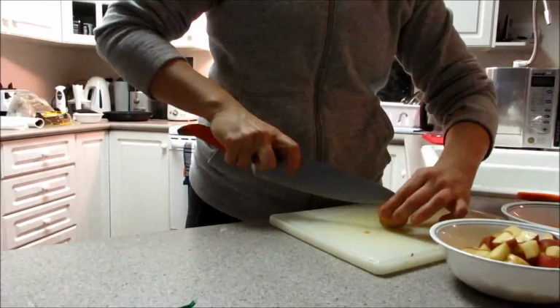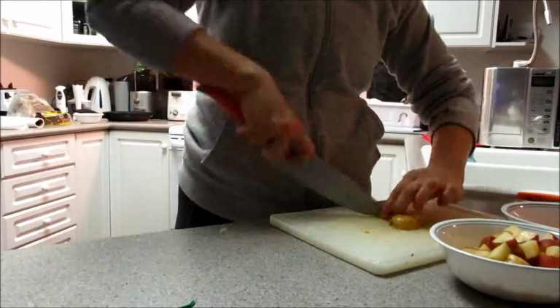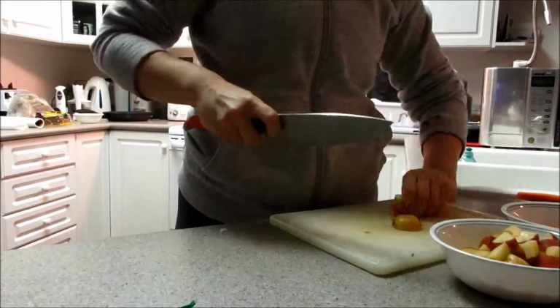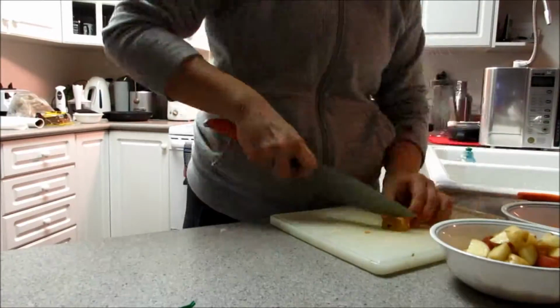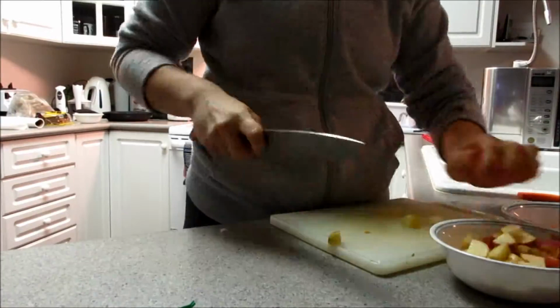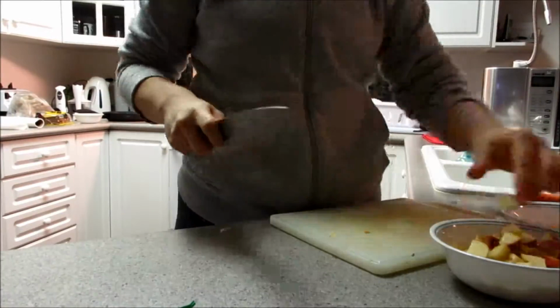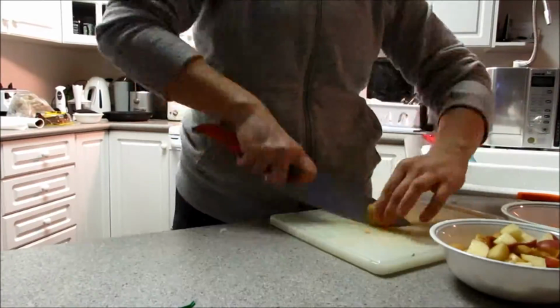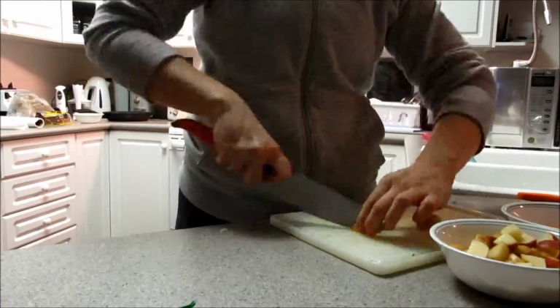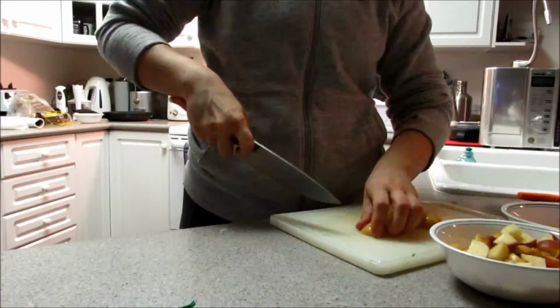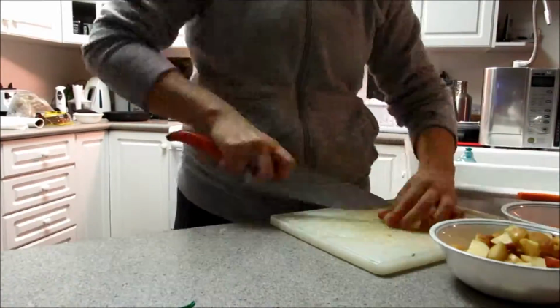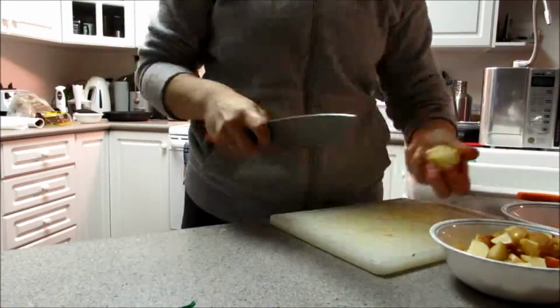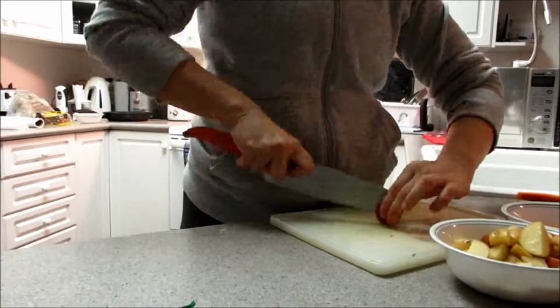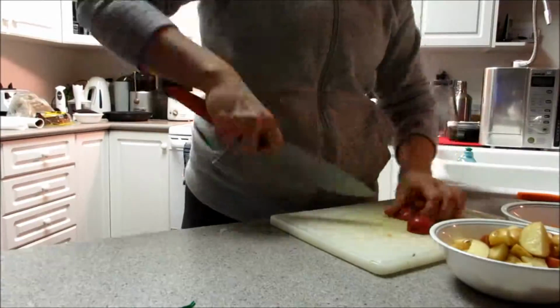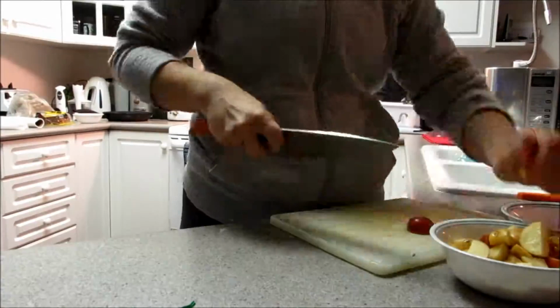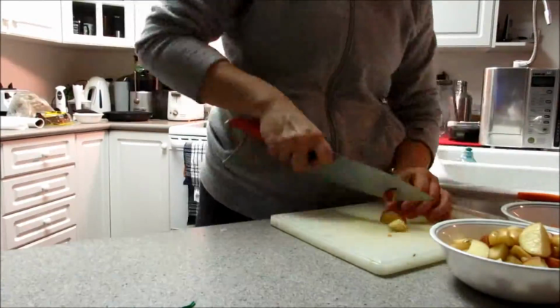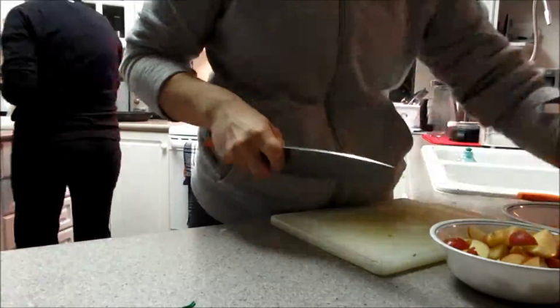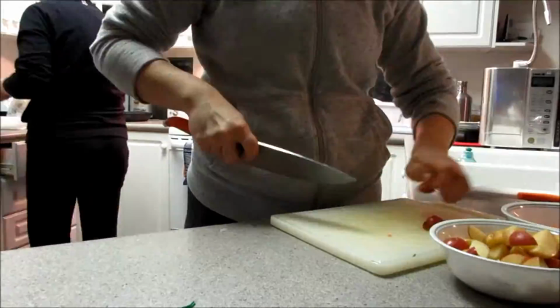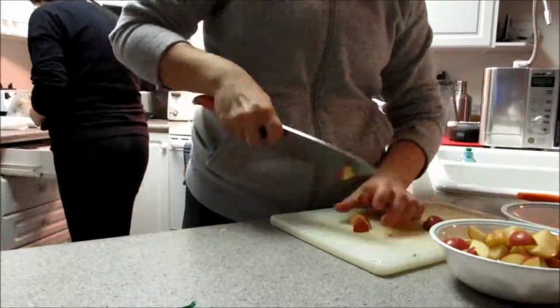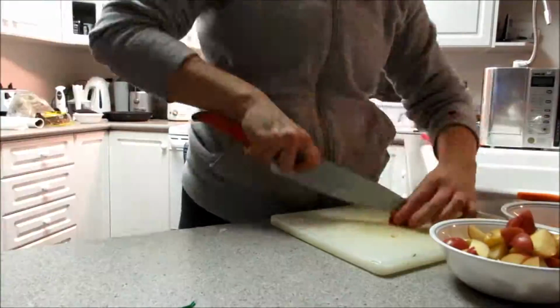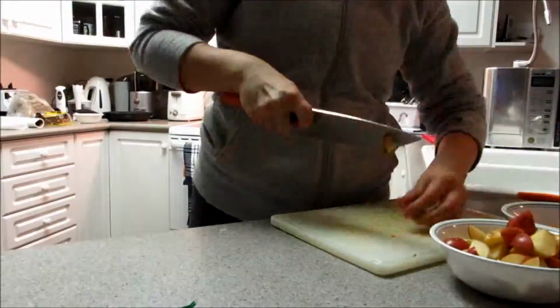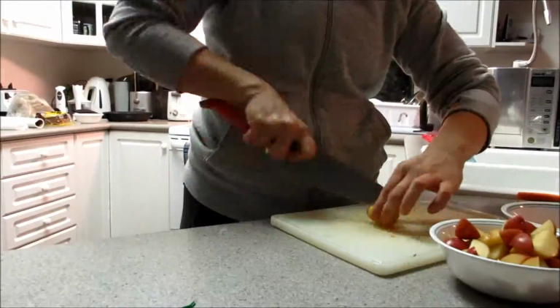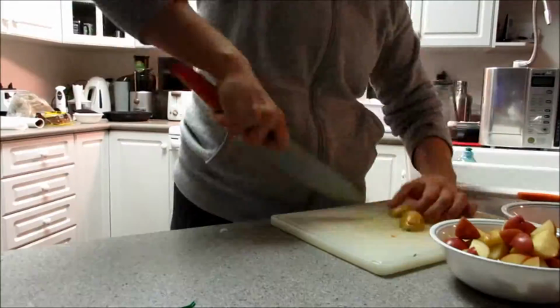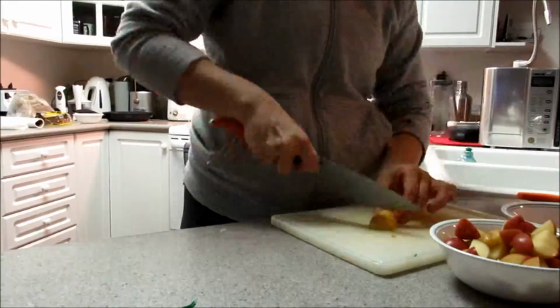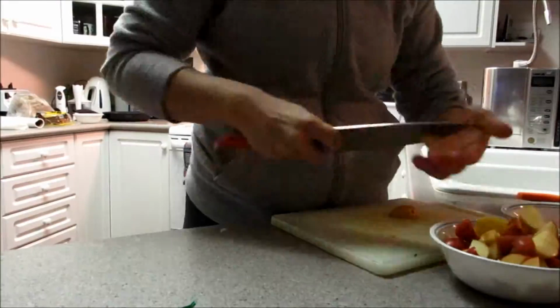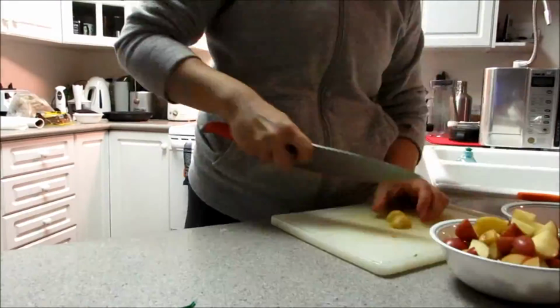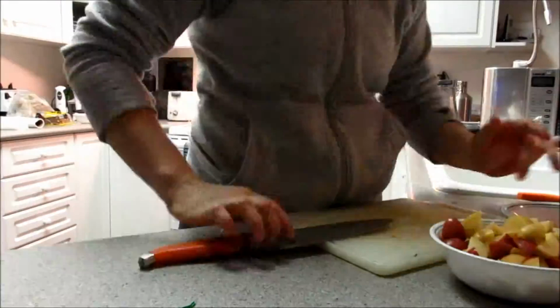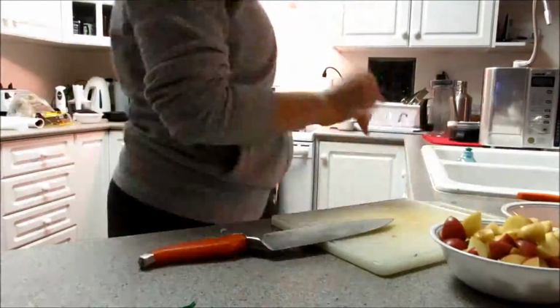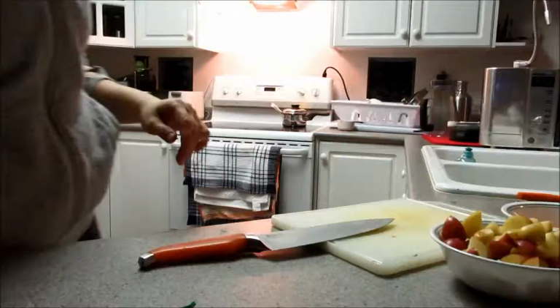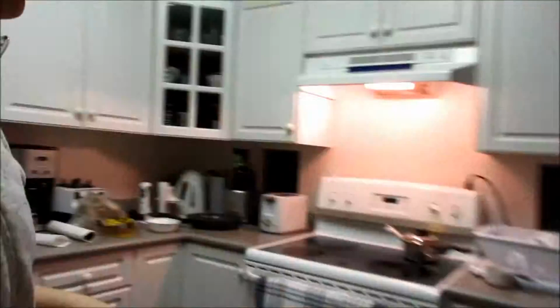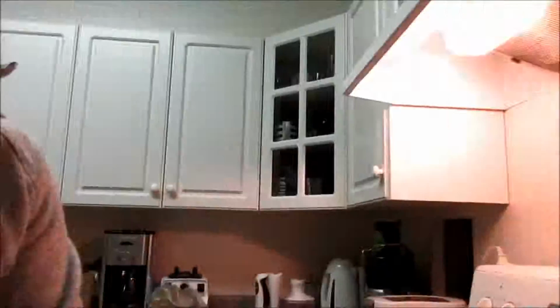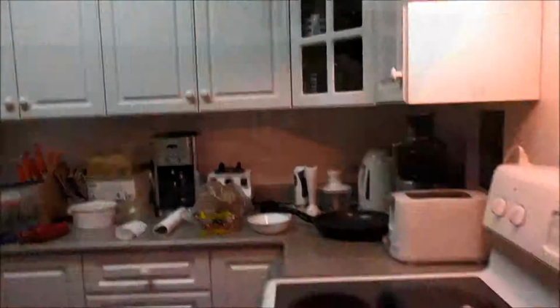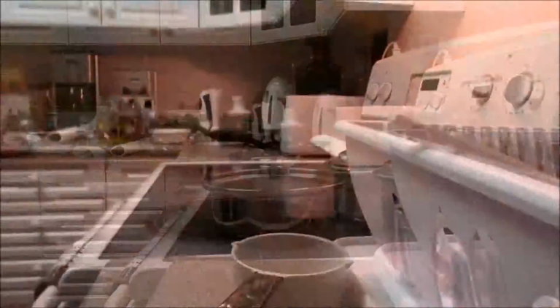Now as I'm cutting up my little potatoes, just so you guys know, I do have a big bowl of quinoa and rice cooking up on the stove.